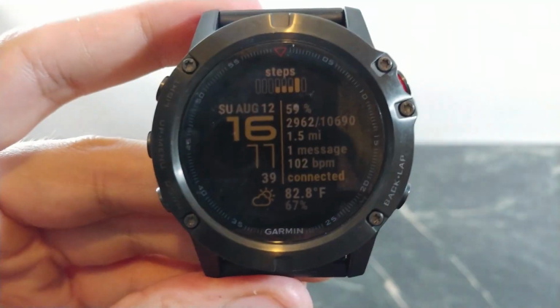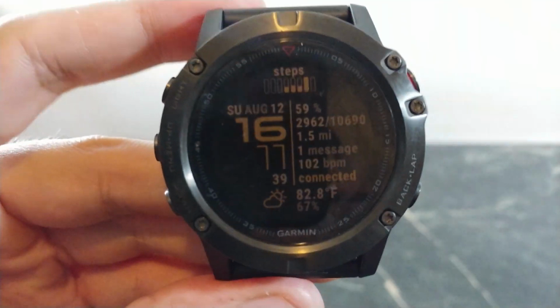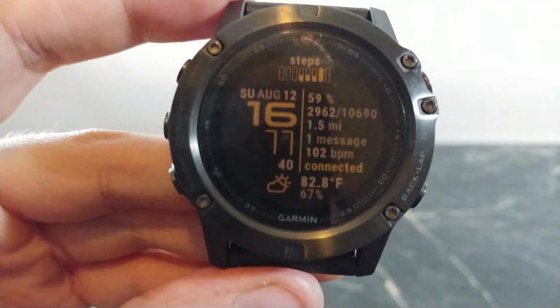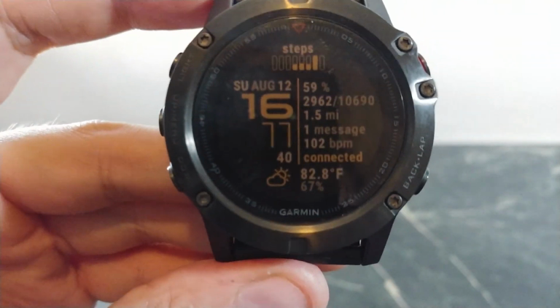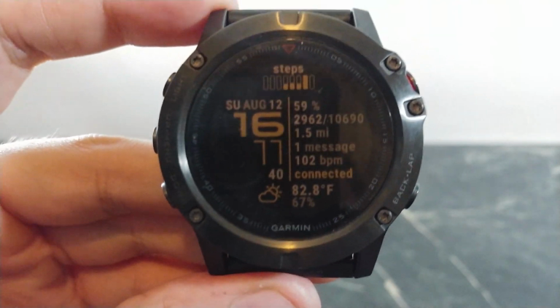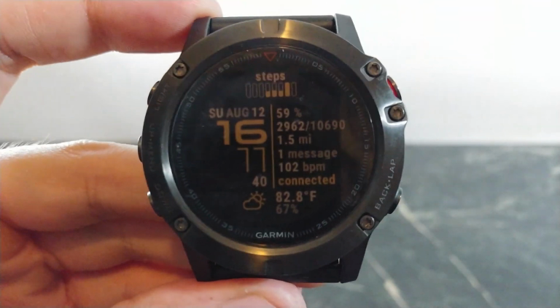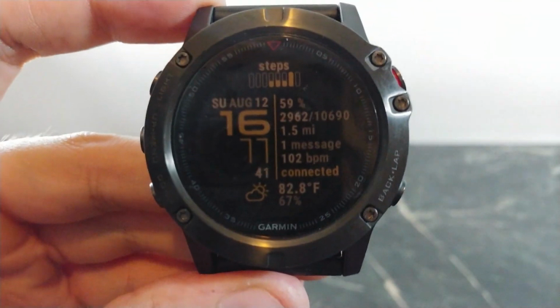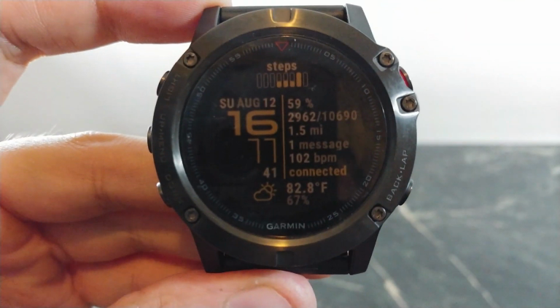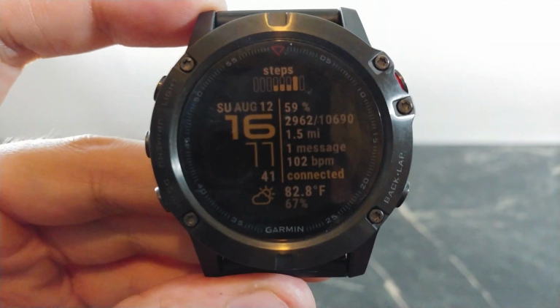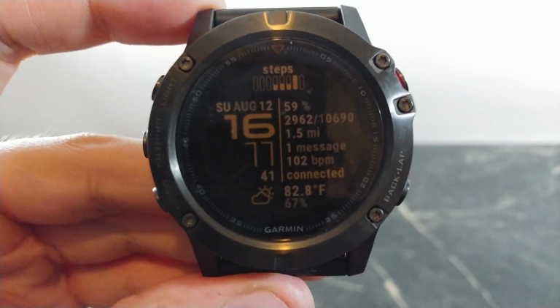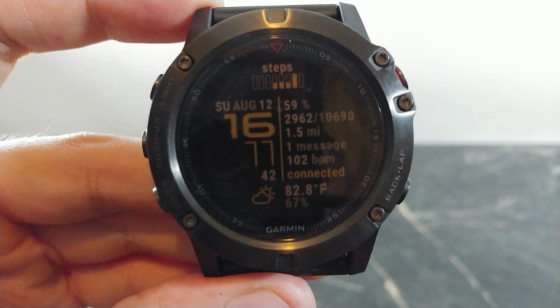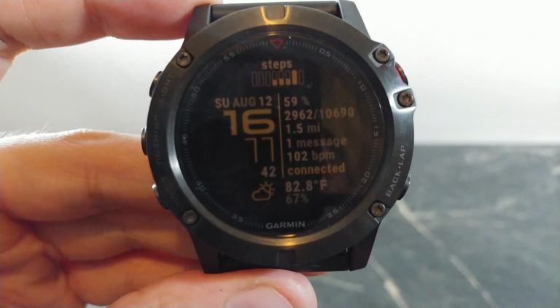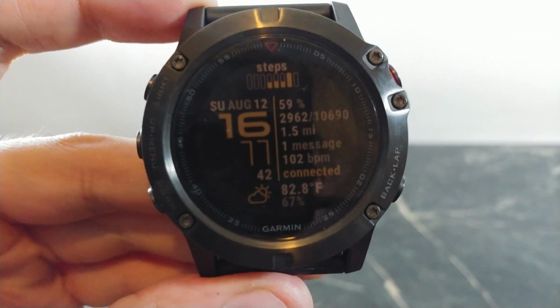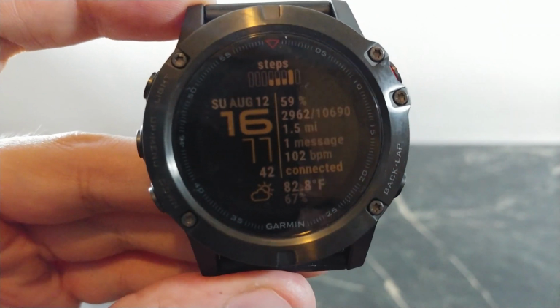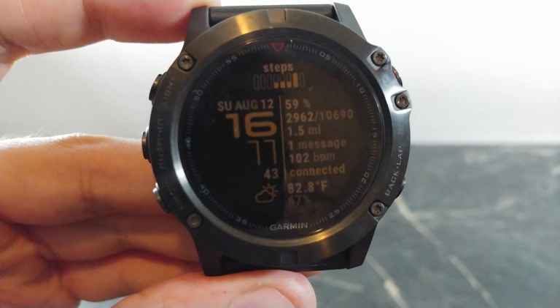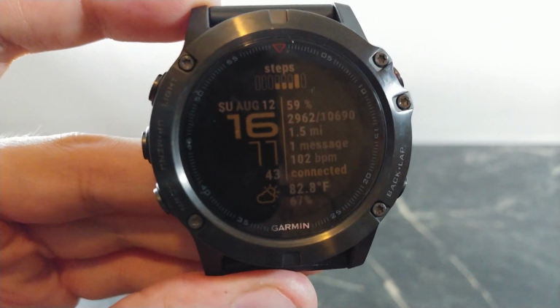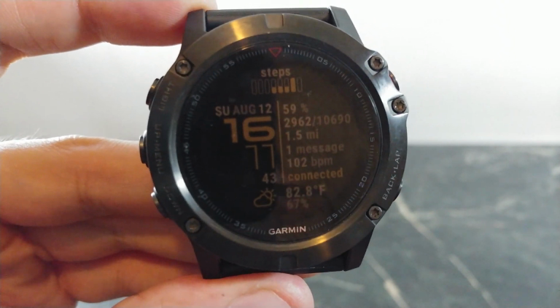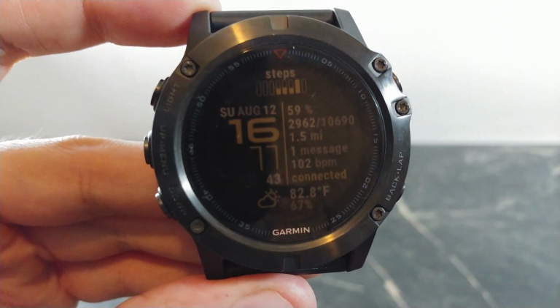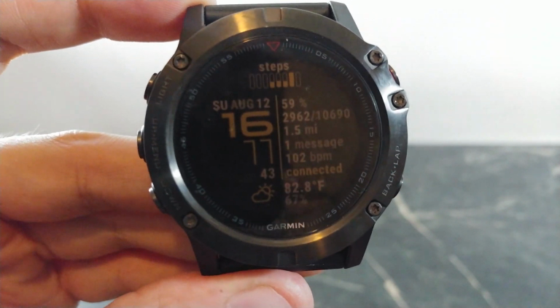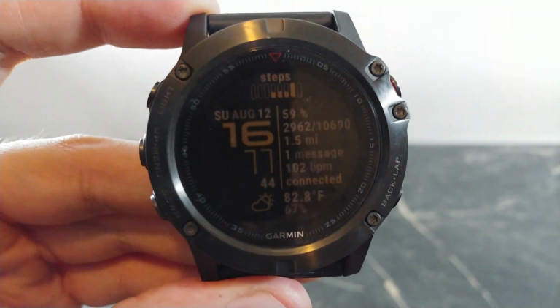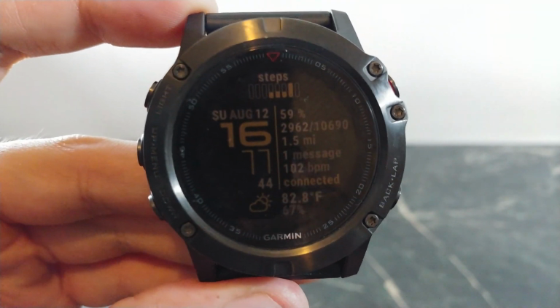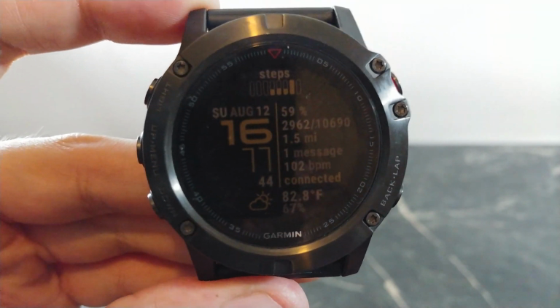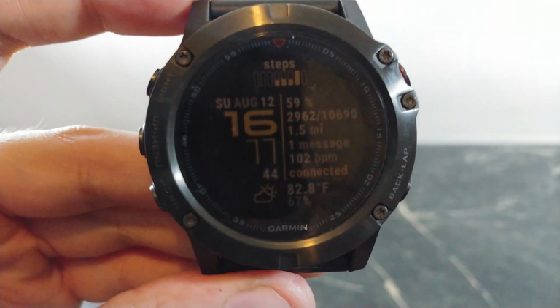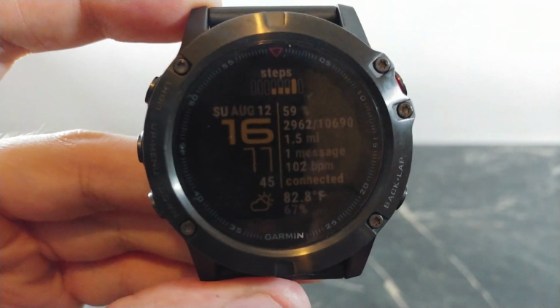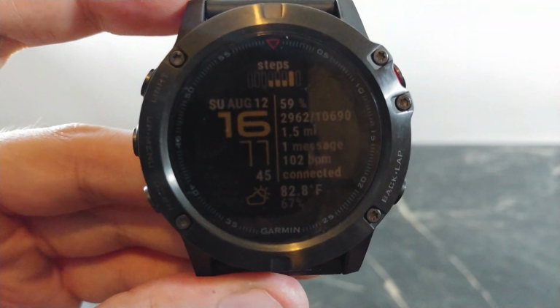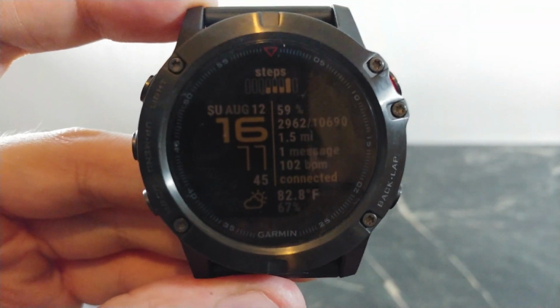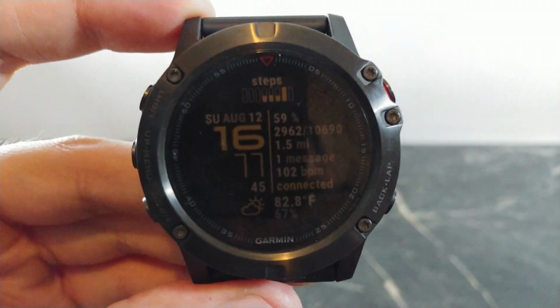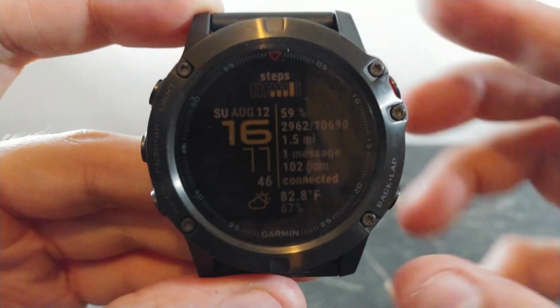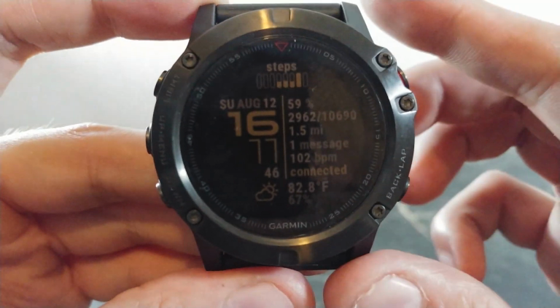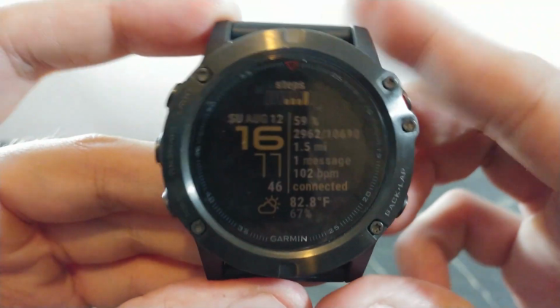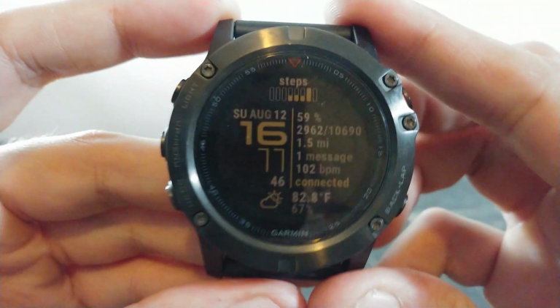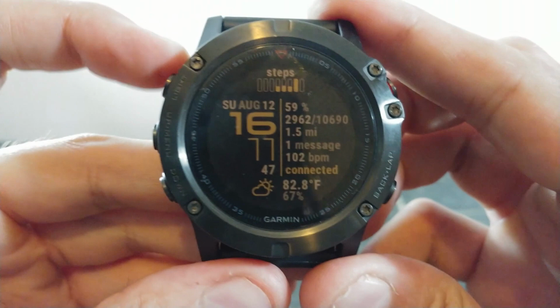What's going on YouTube? This is JabberTech and today I just want to show you some of my top favorite watch faces for the Garmin Fenix line. Let's start off with this one.